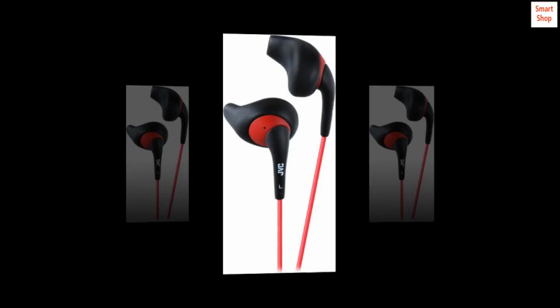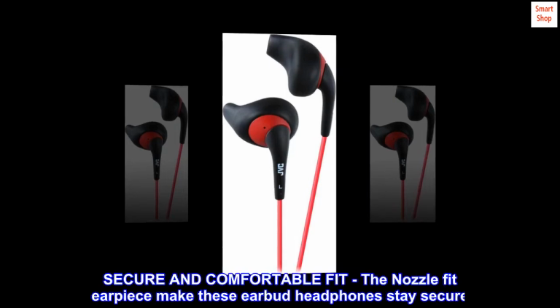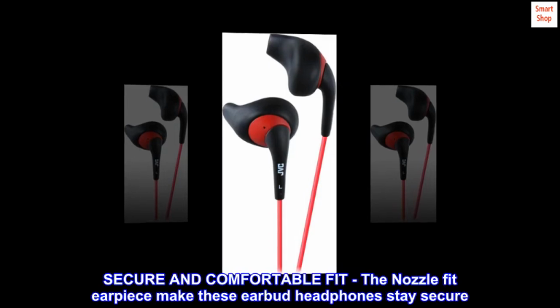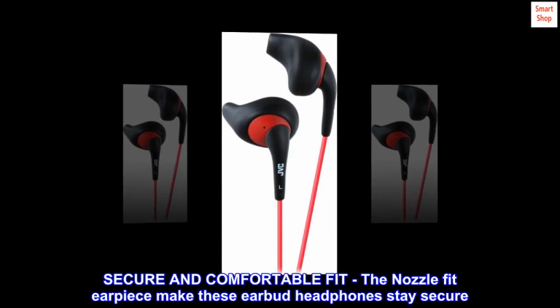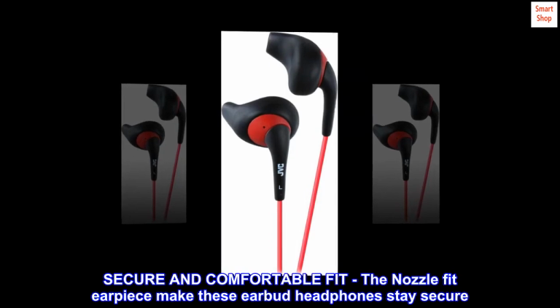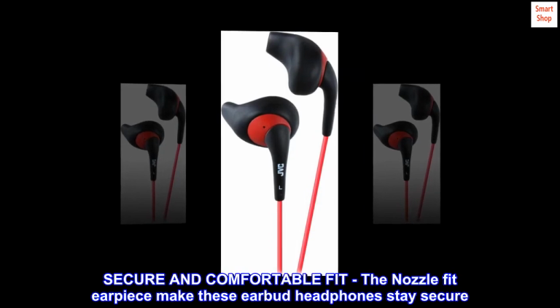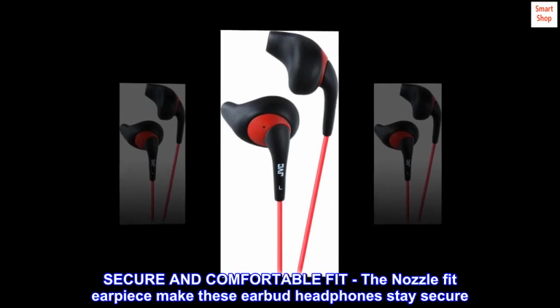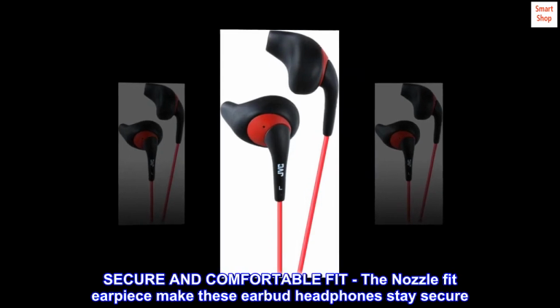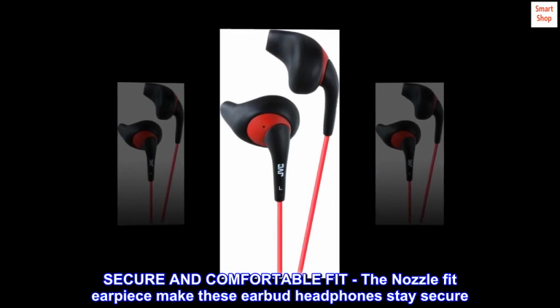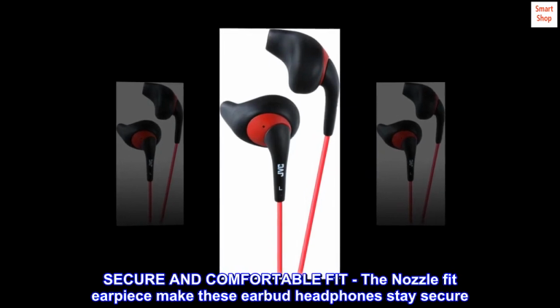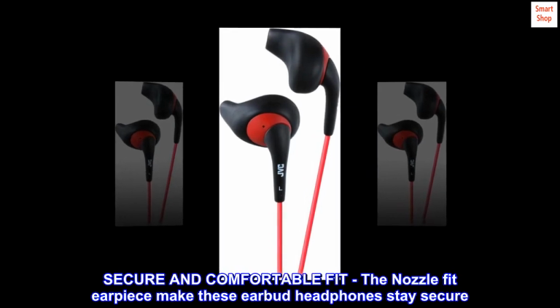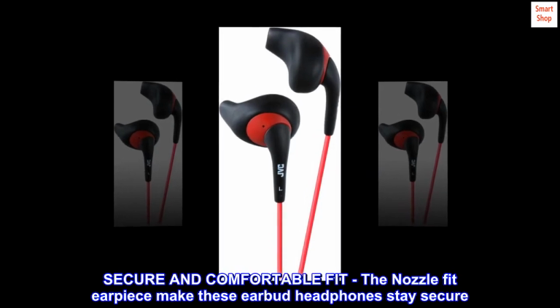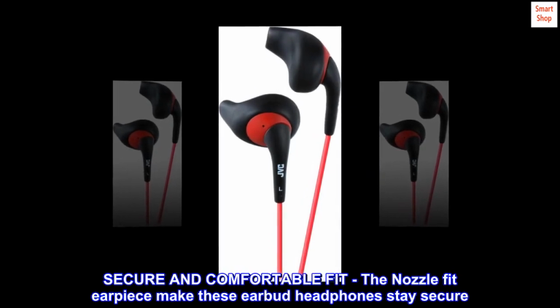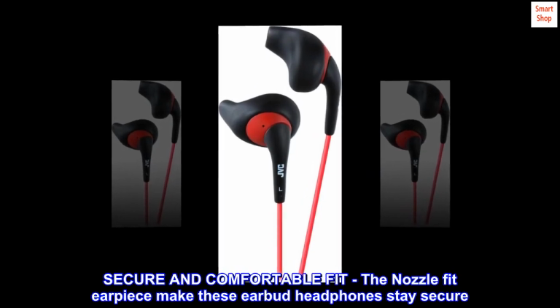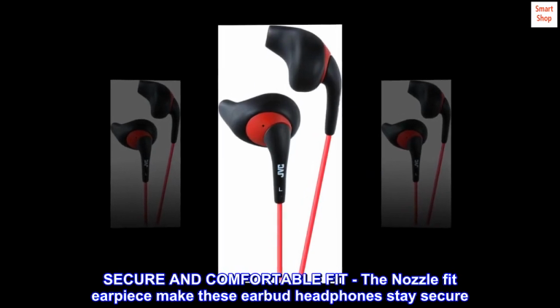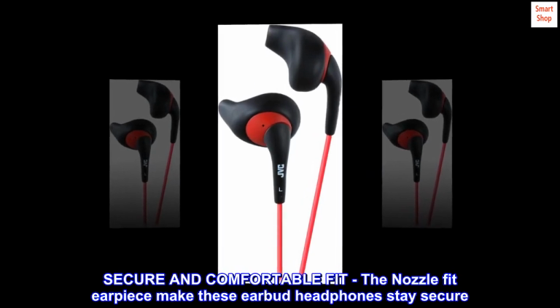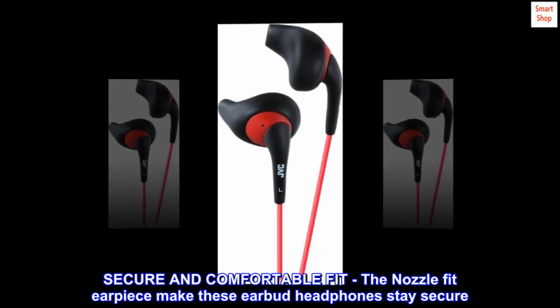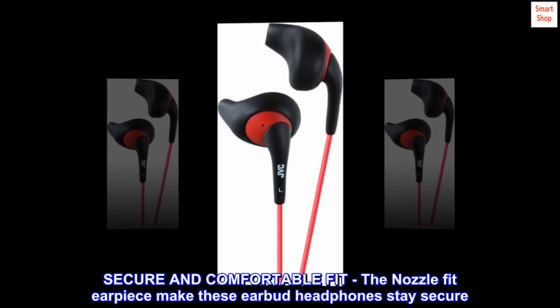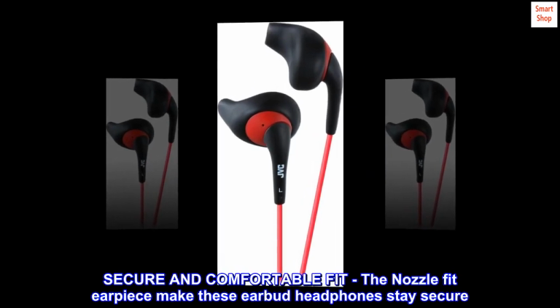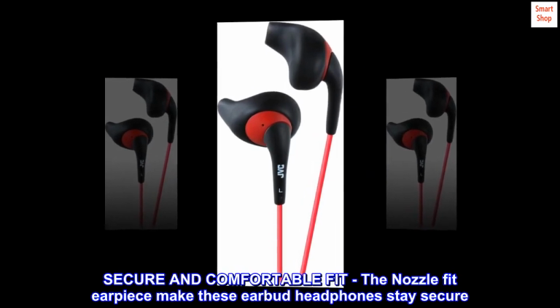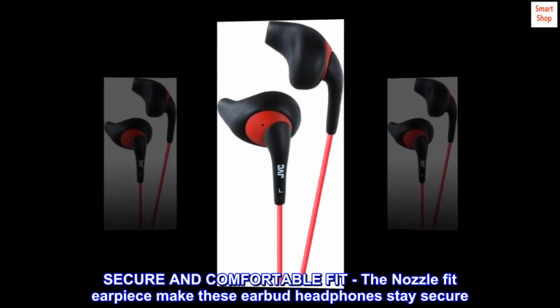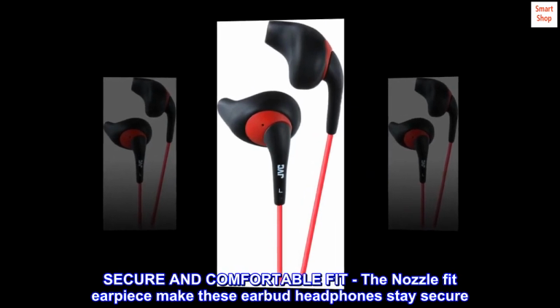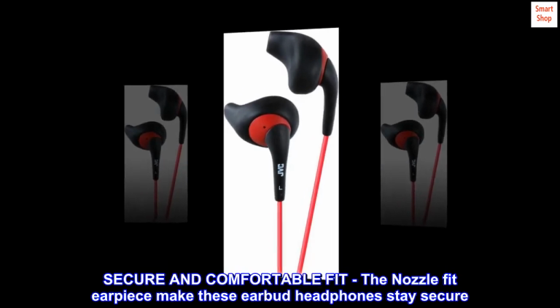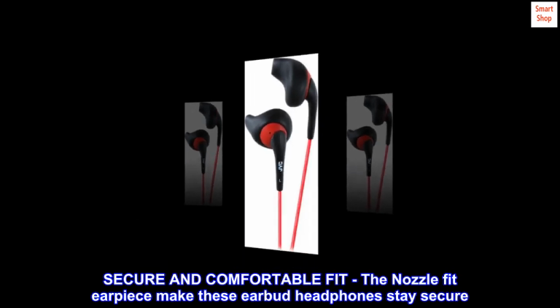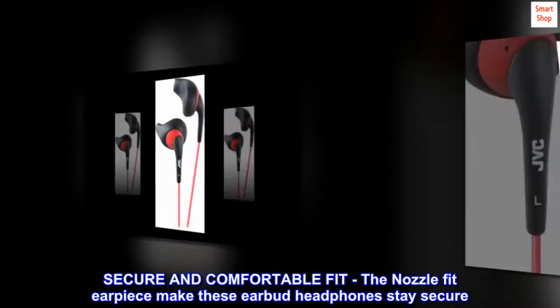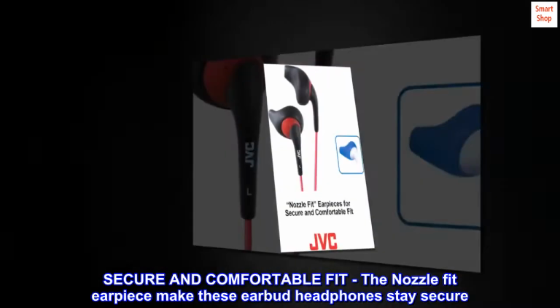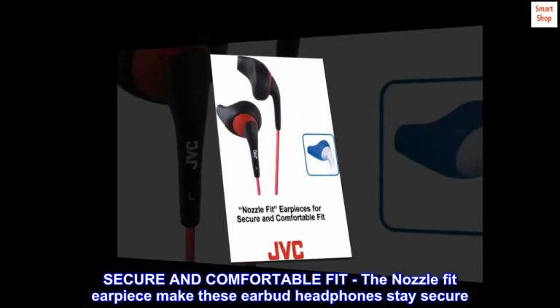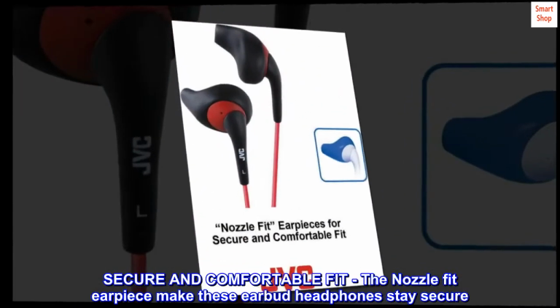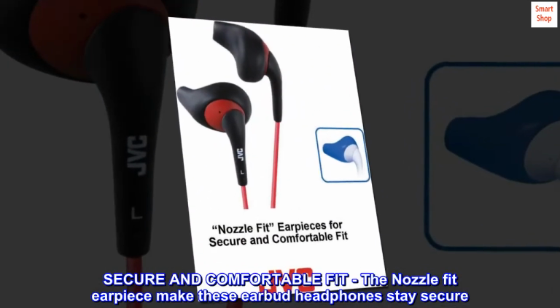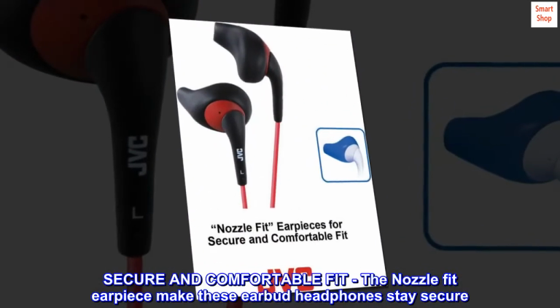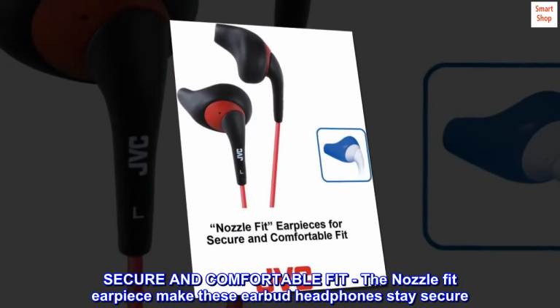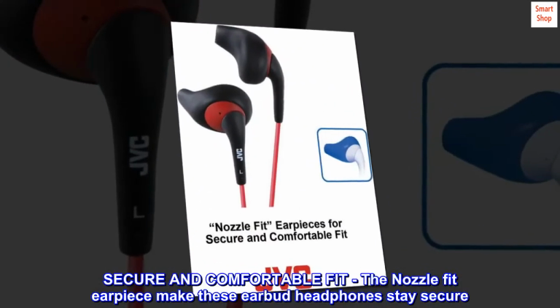Secure and comfortable fit. The nozzle fit earpiece makes these earbud headphones stay secure.